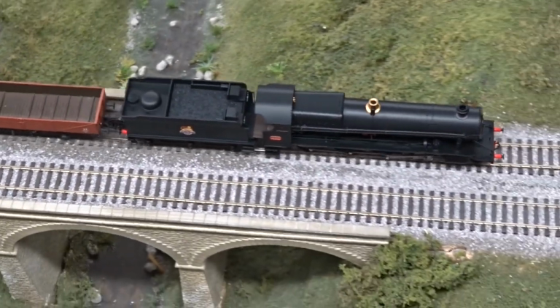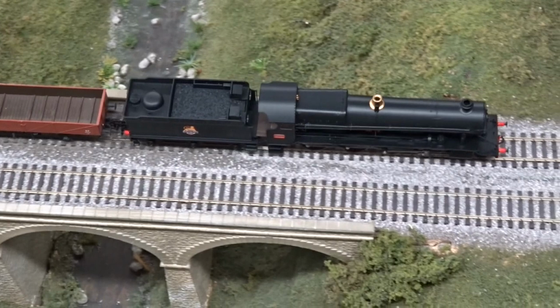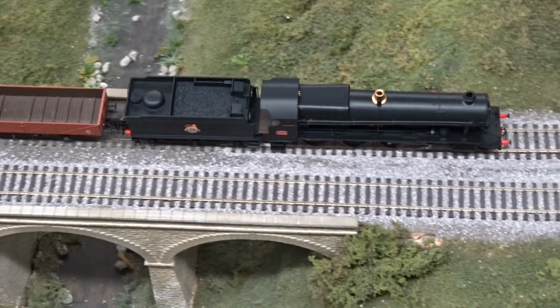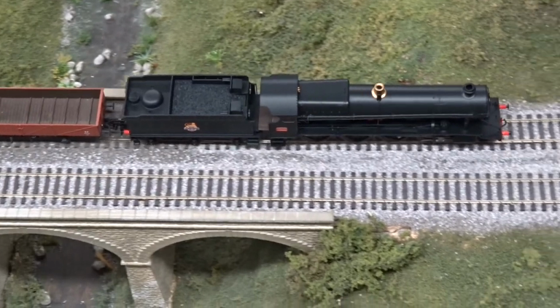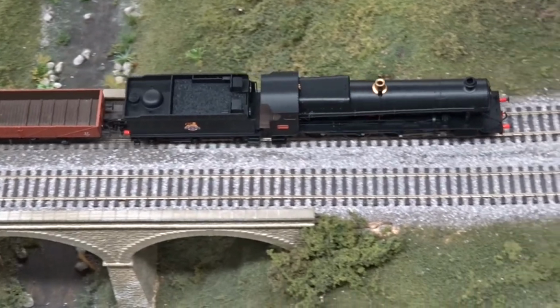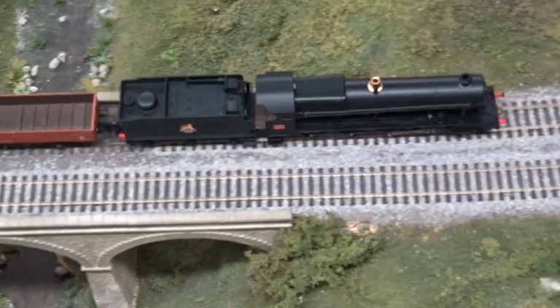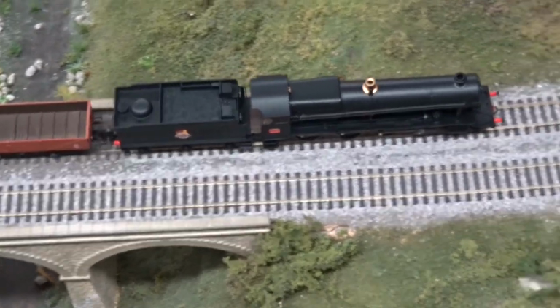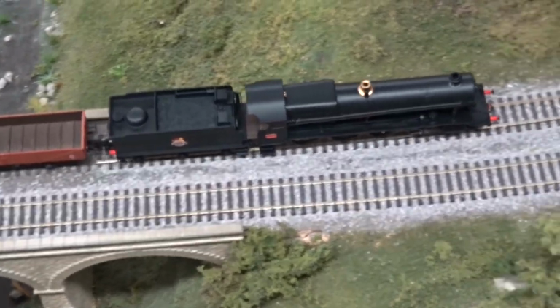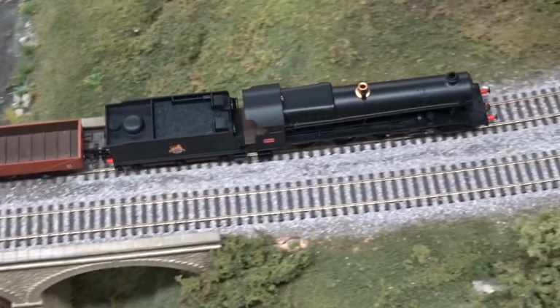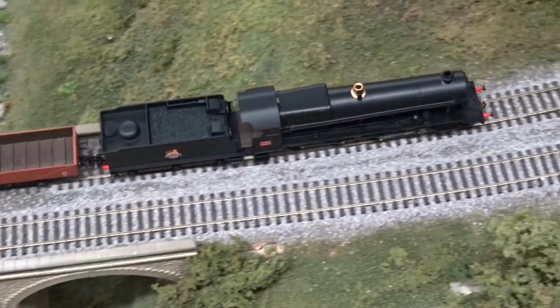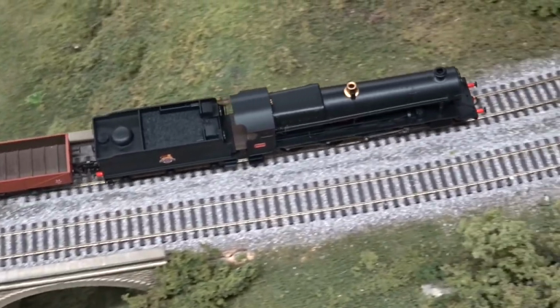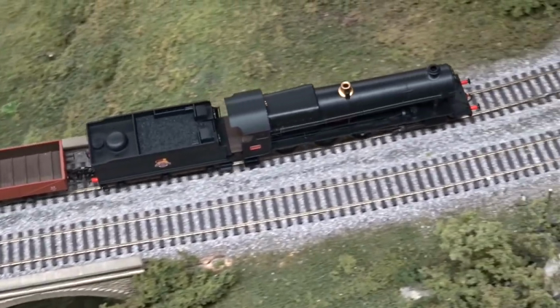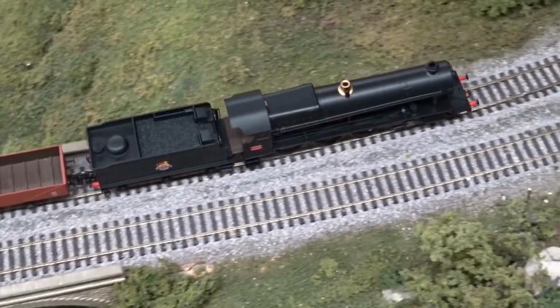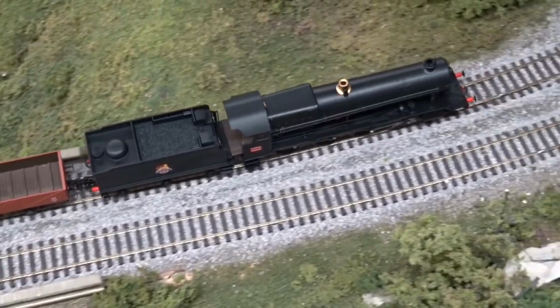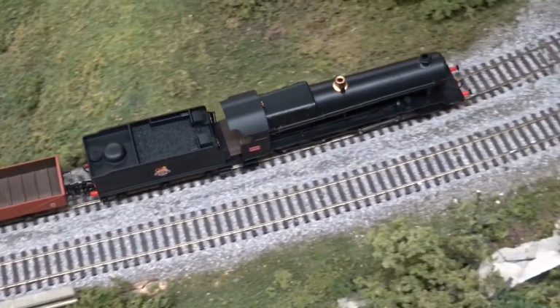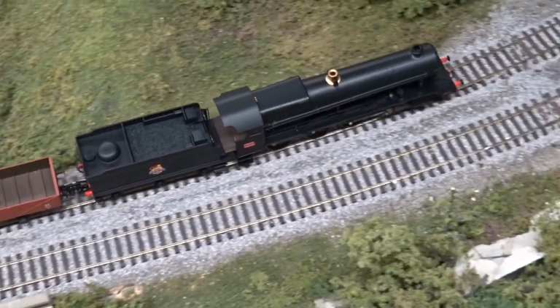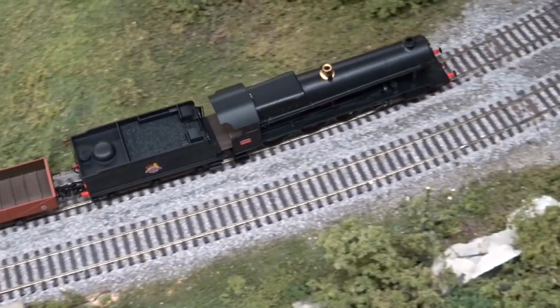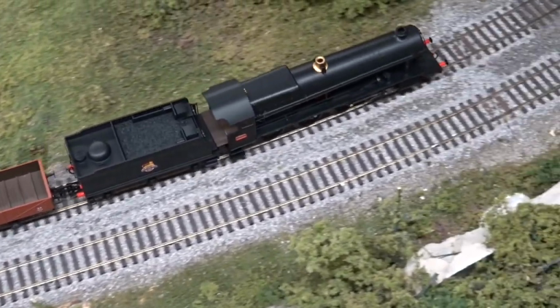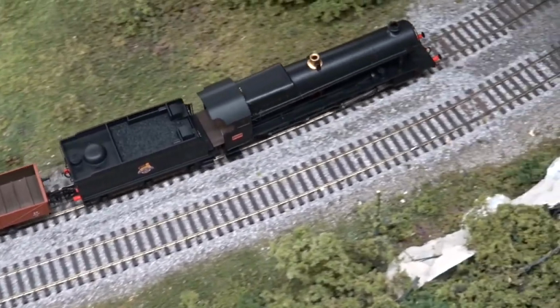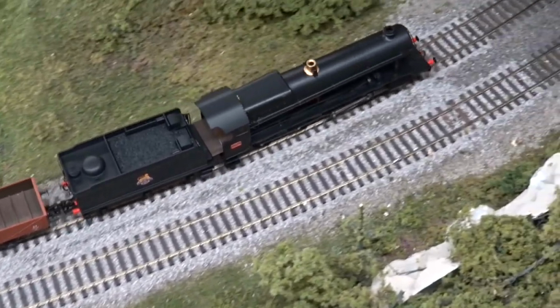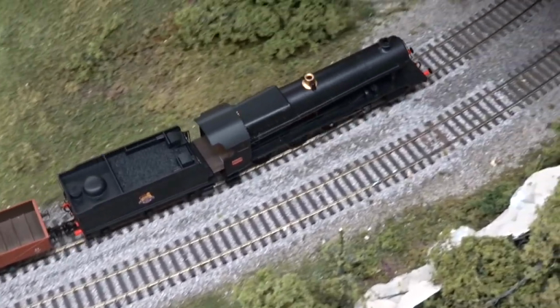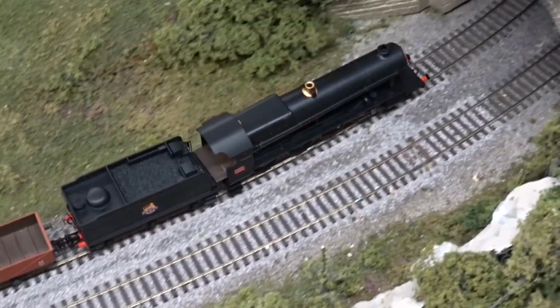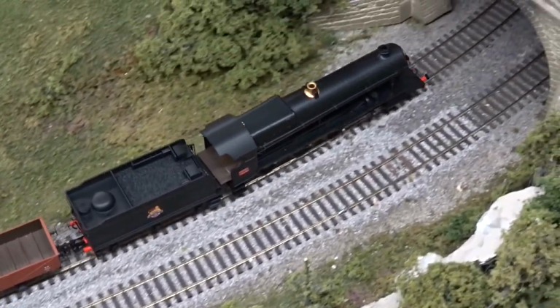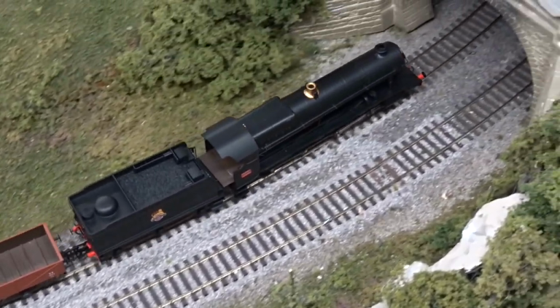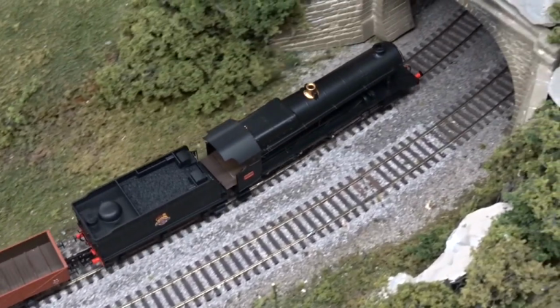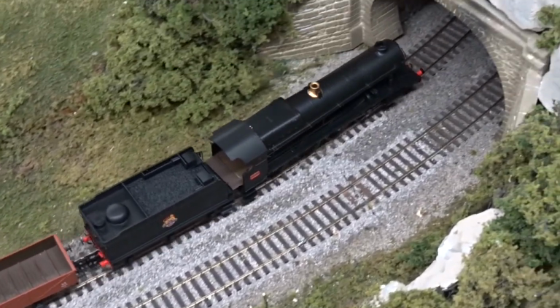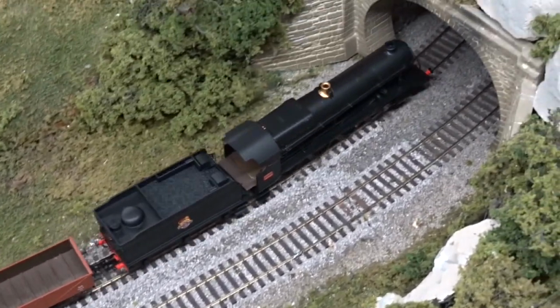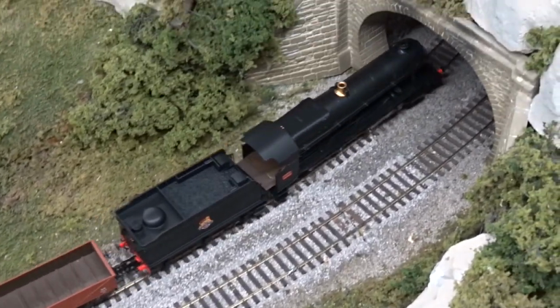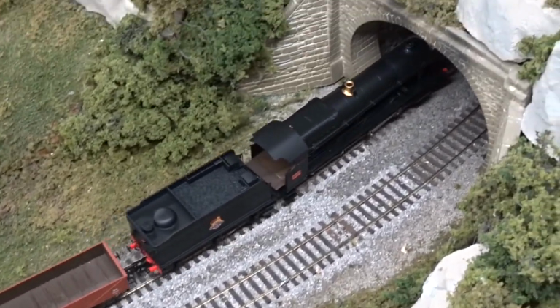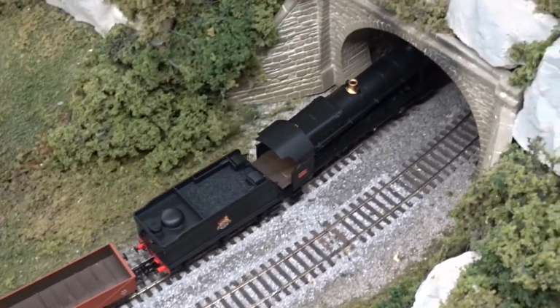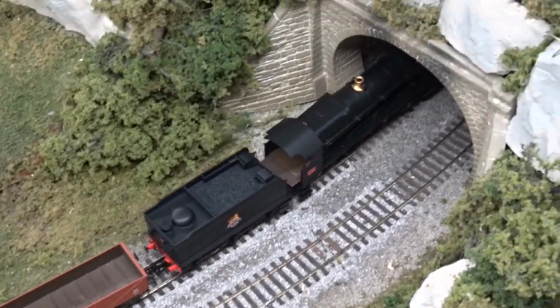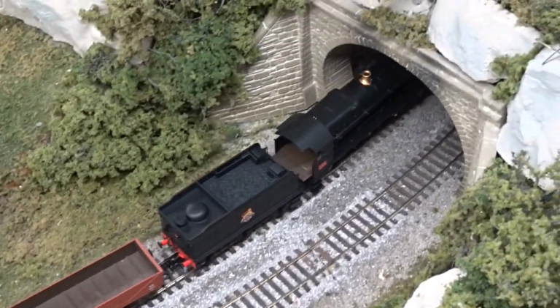Read the full review on LJAN's new Night Owl in the June 2018 issue of Hornby magazine.